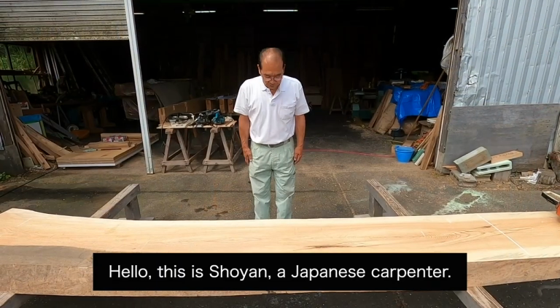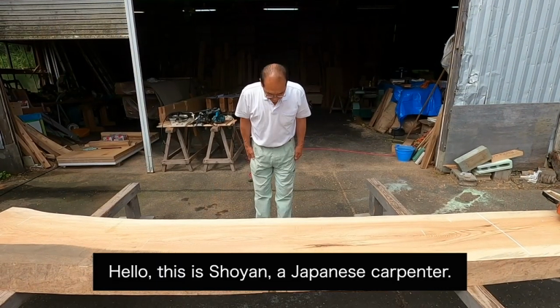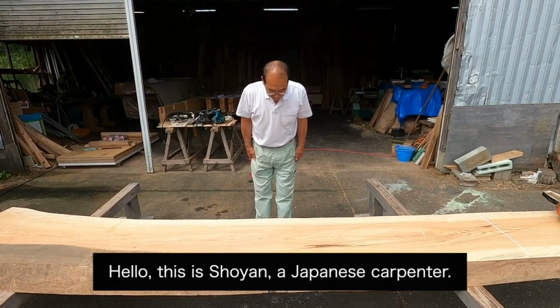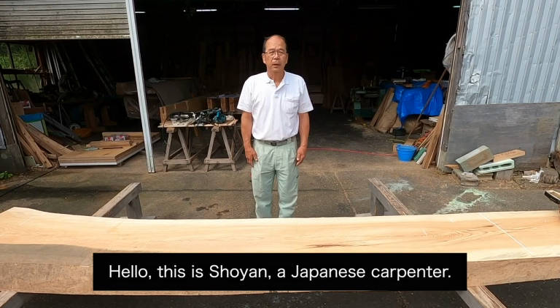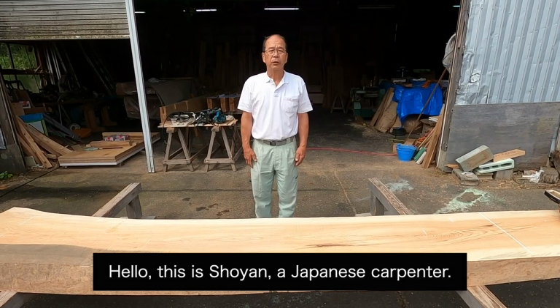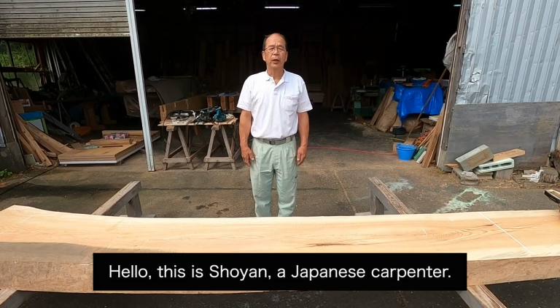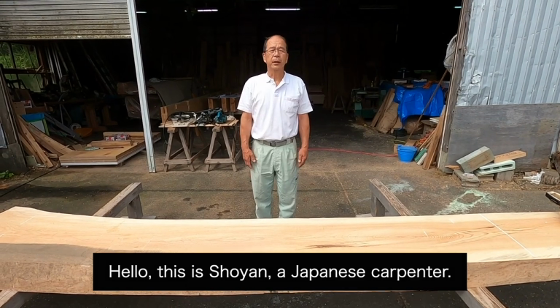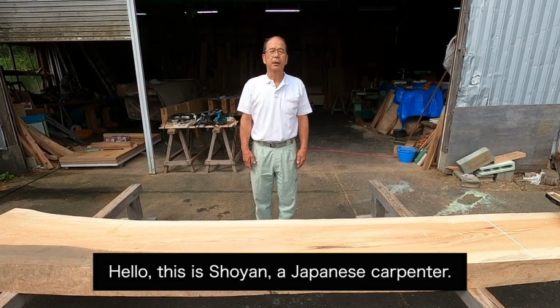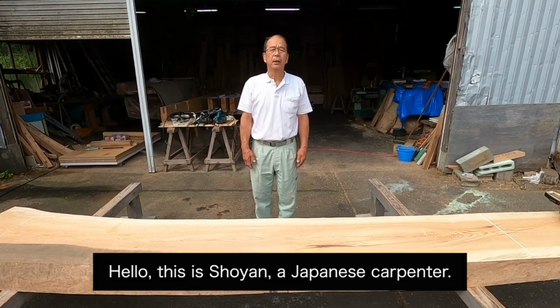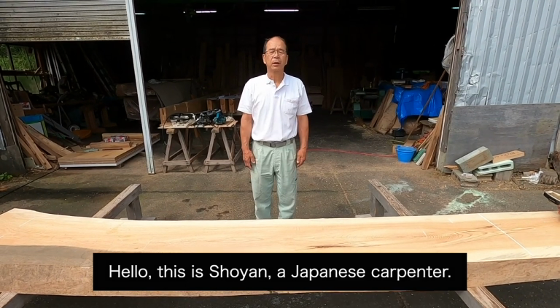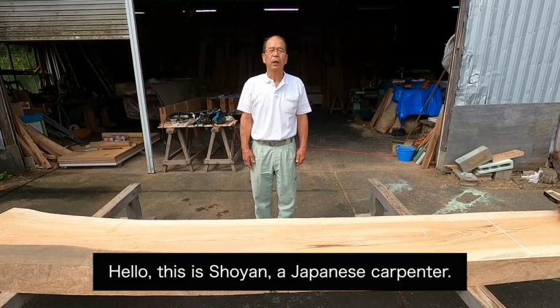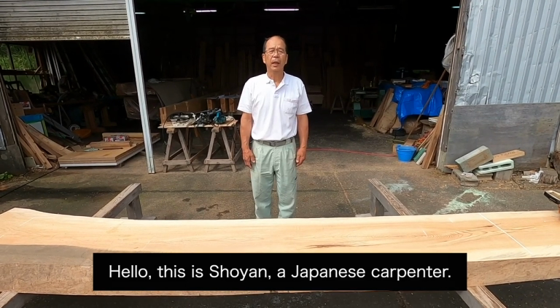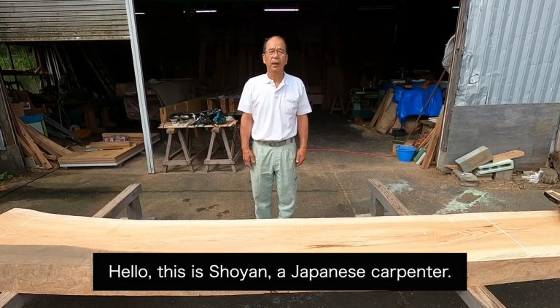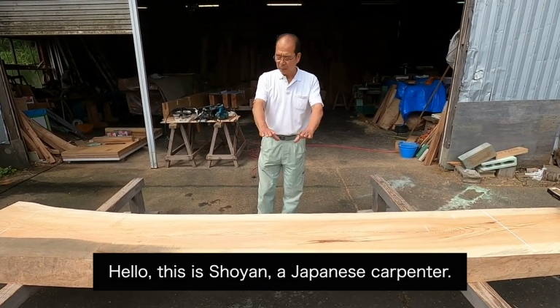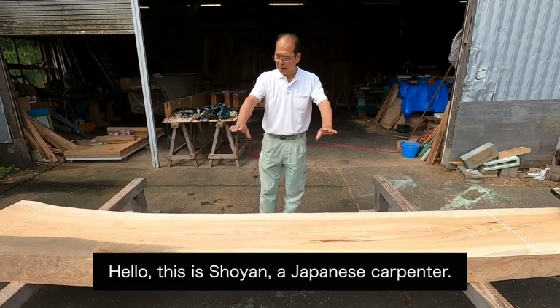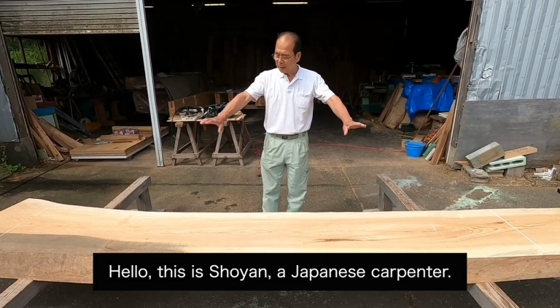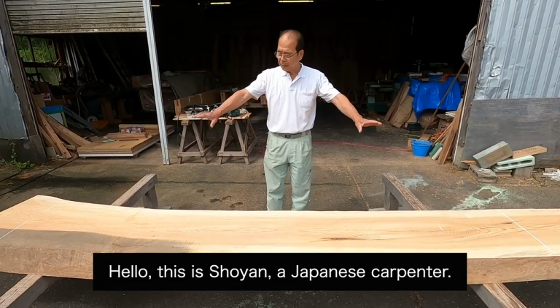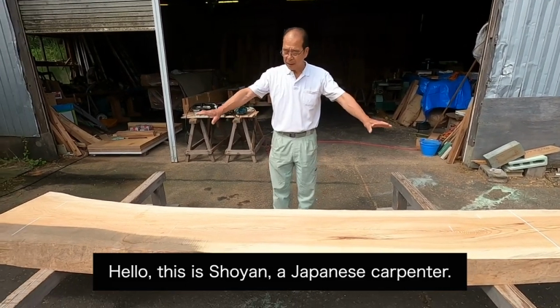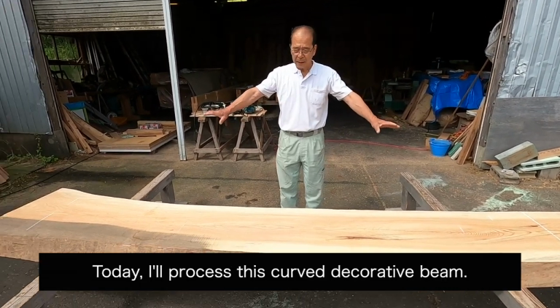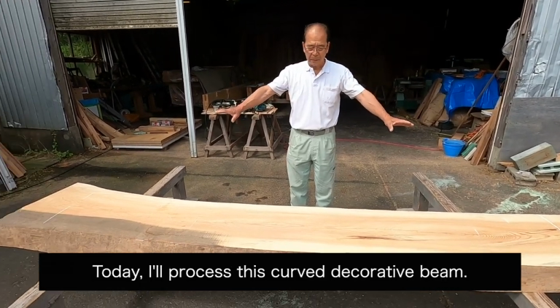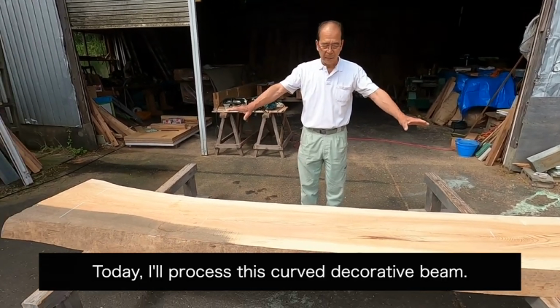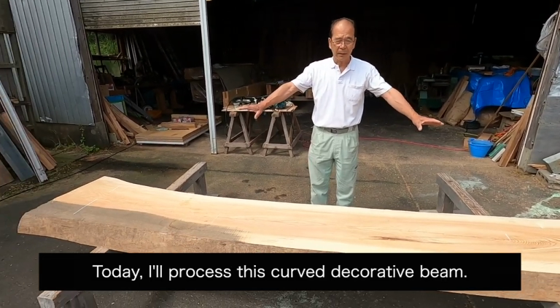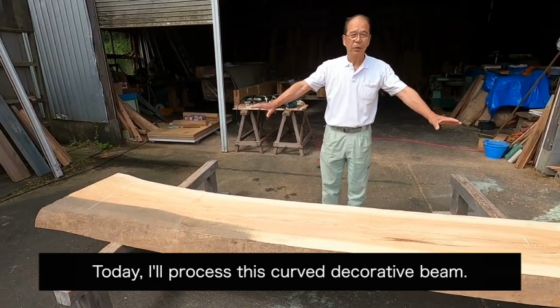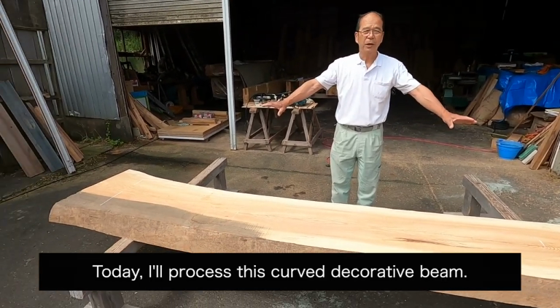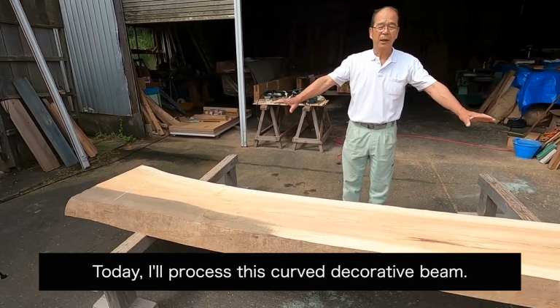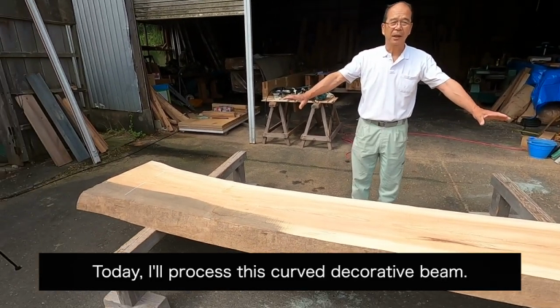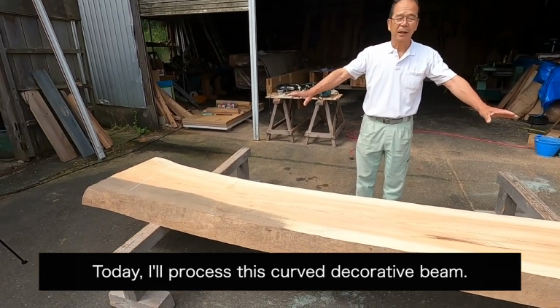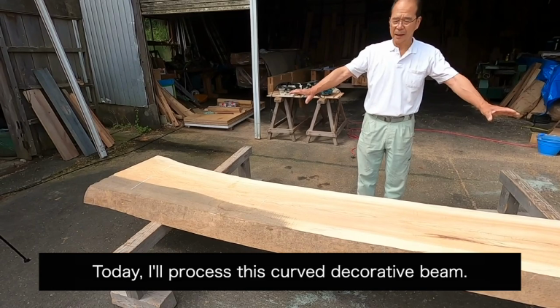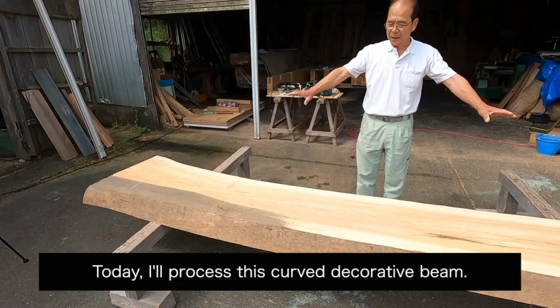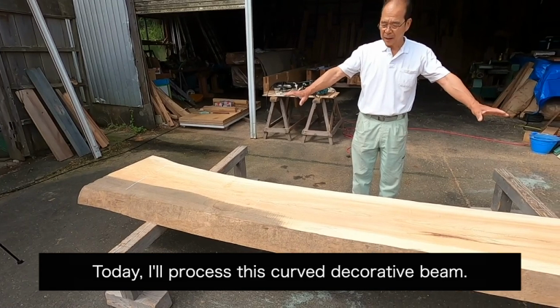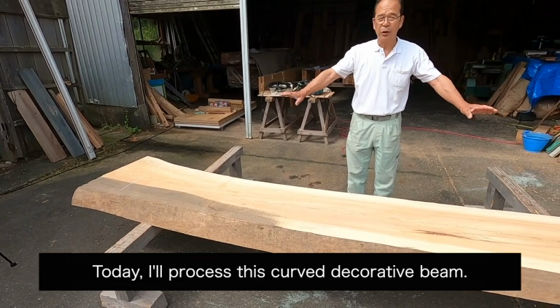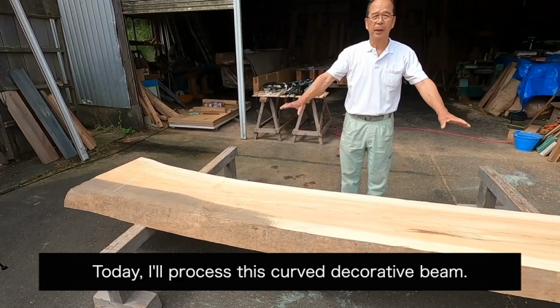Hello, this is Shouyan, a Japanese carpenter. Today, I'll process this curved decorated beam.